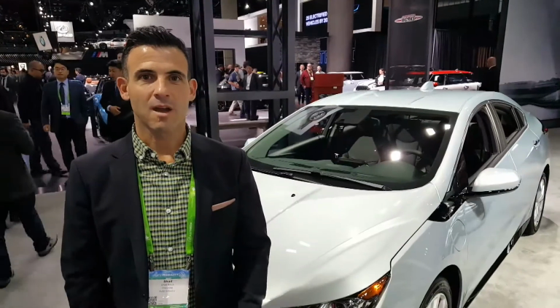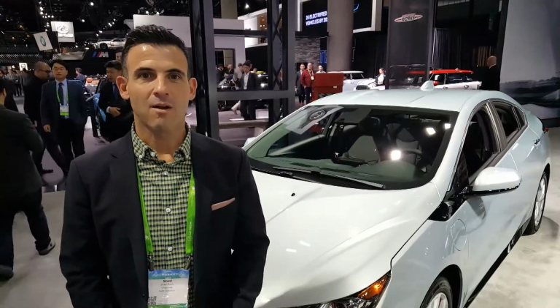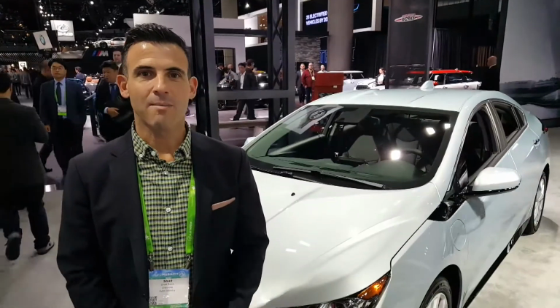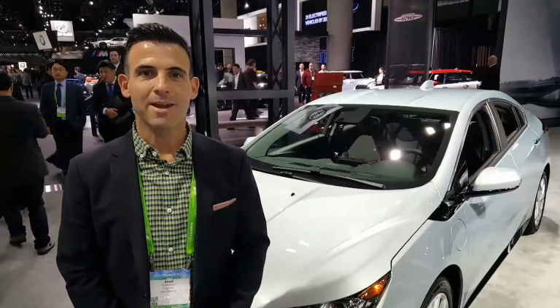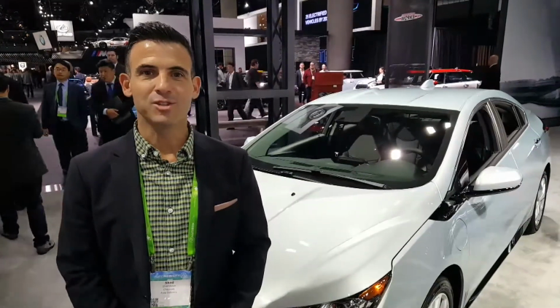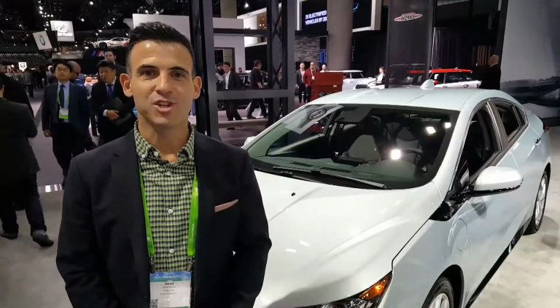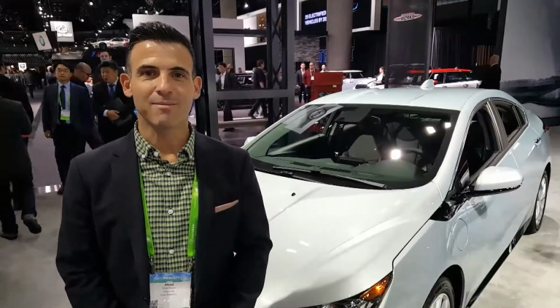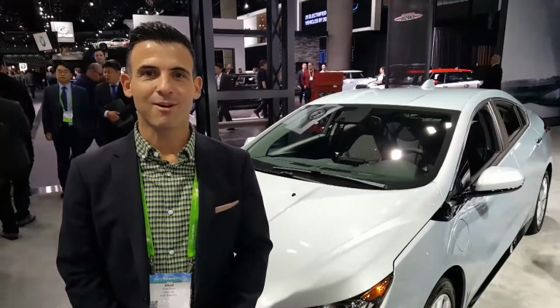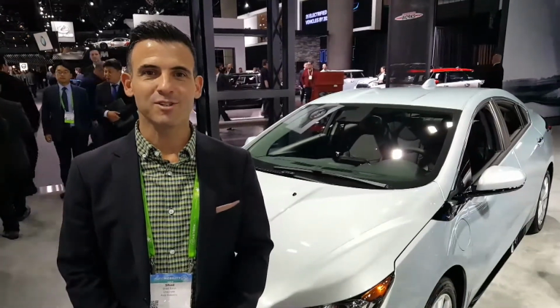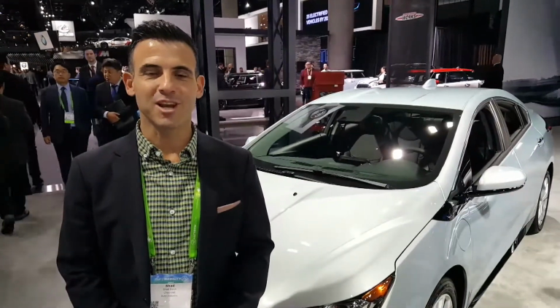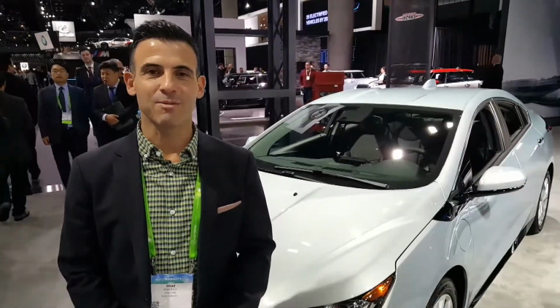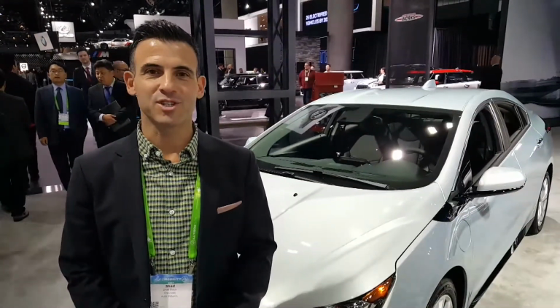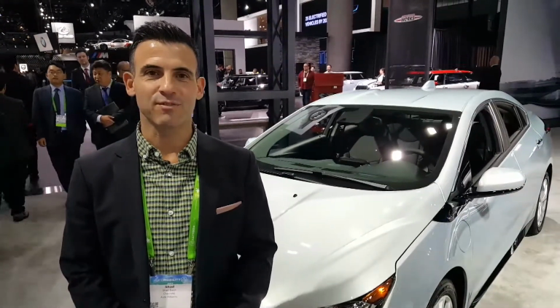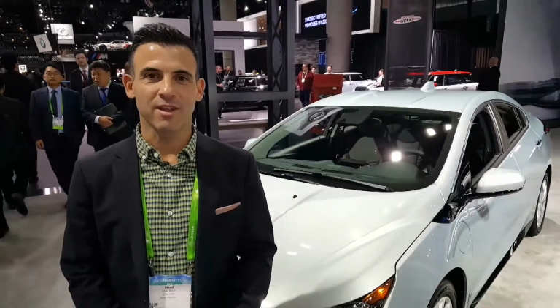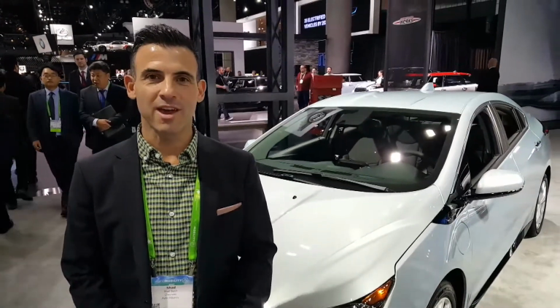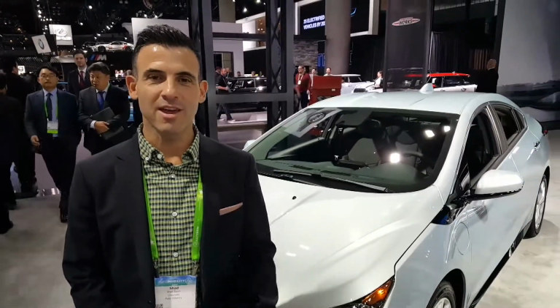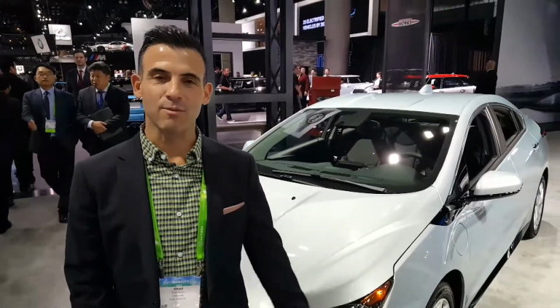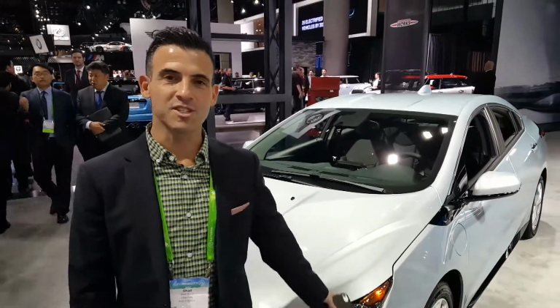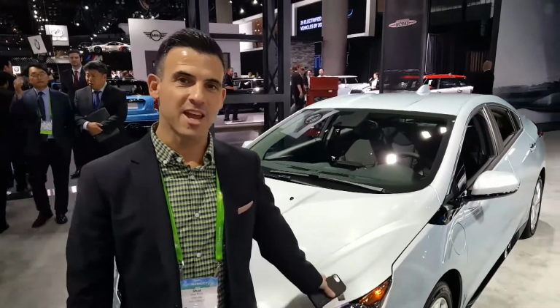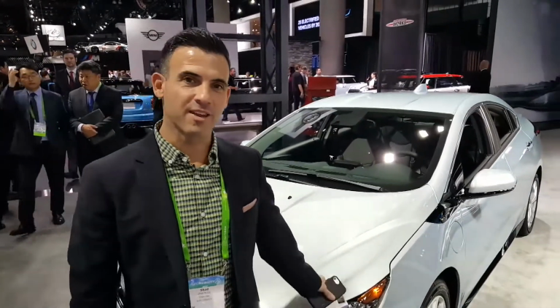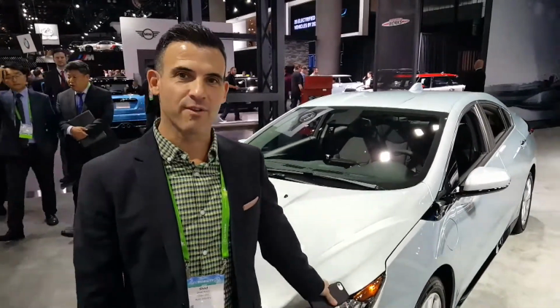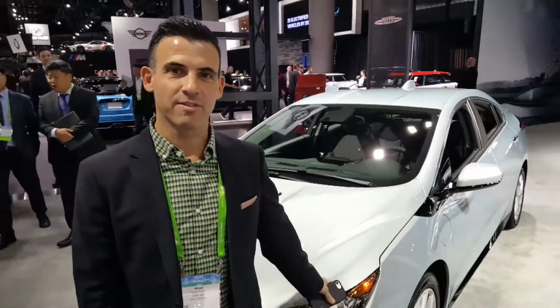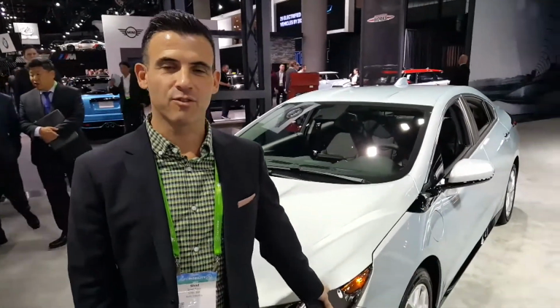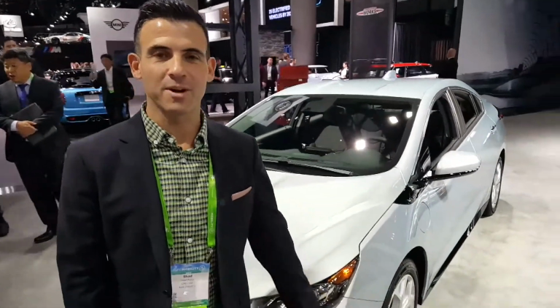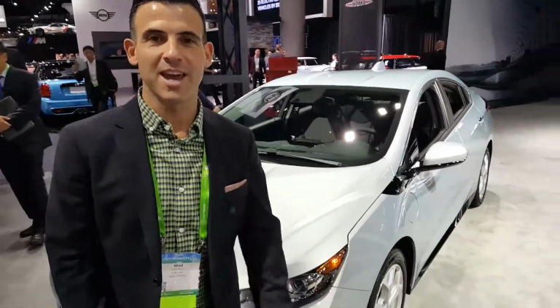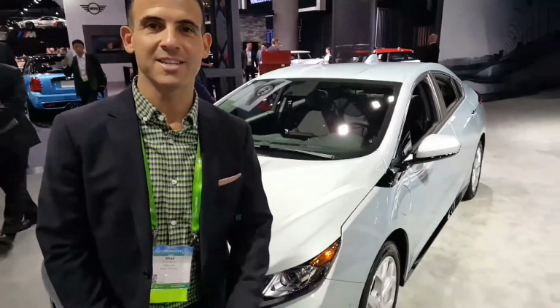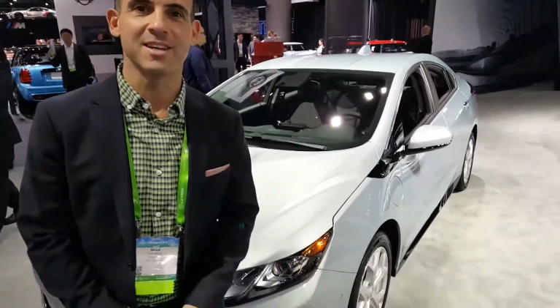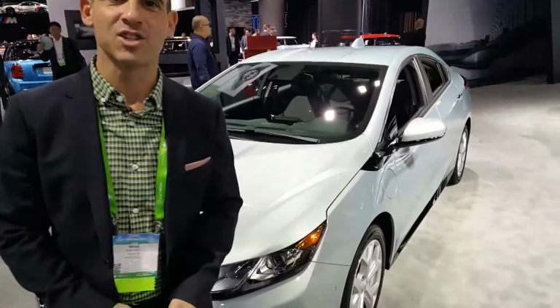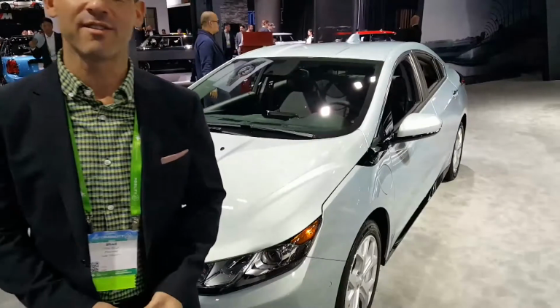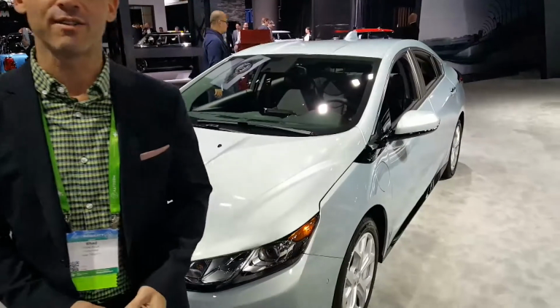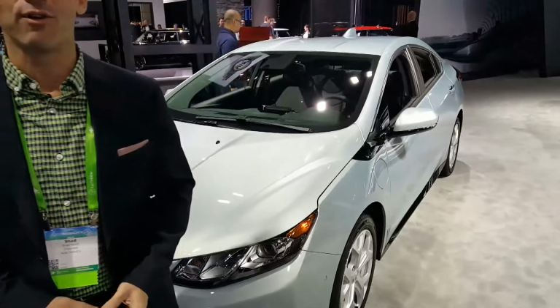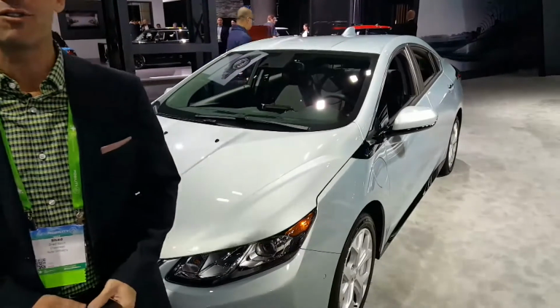My name is Chad Balch, and I'm with Chevrolet, and we're standing in front of the 2018 Chevy Volt.